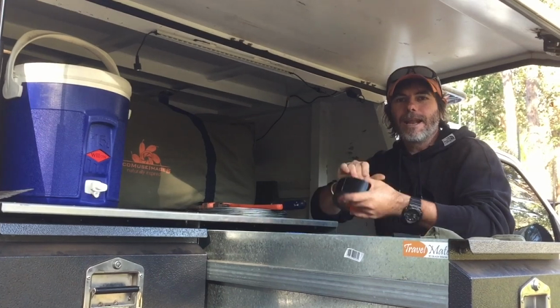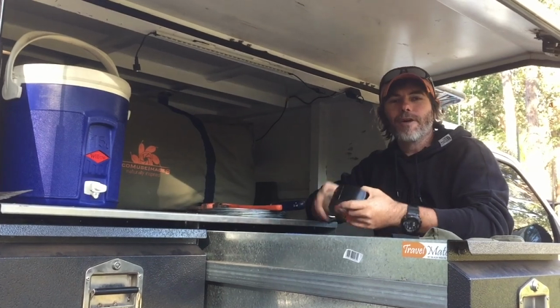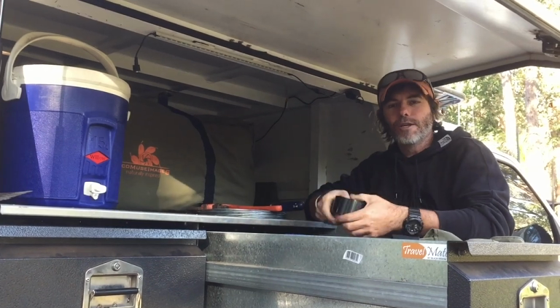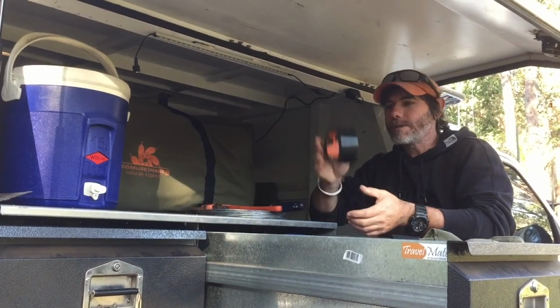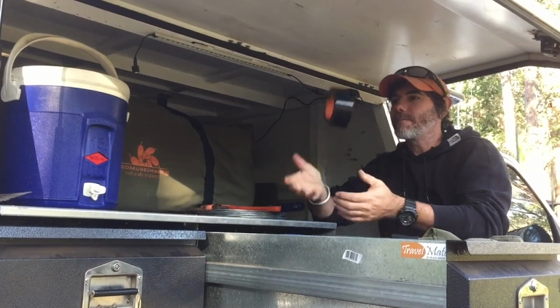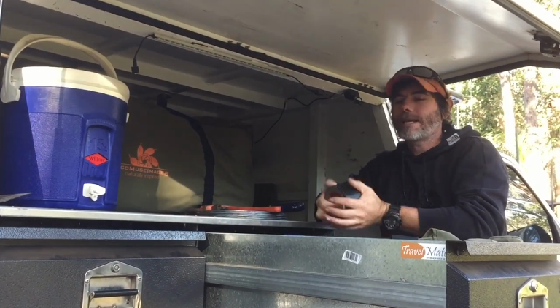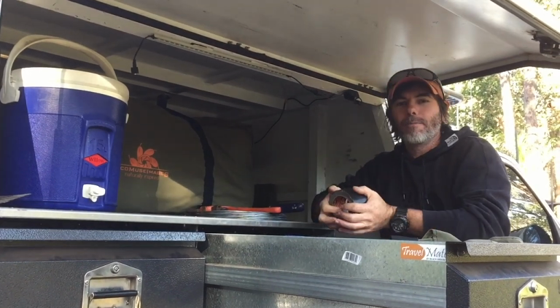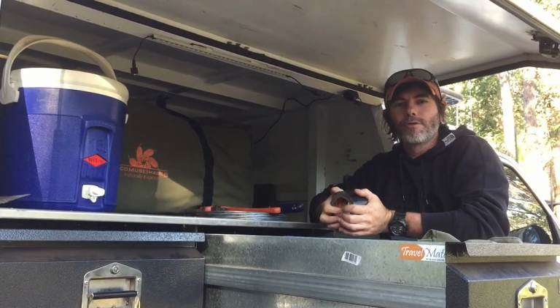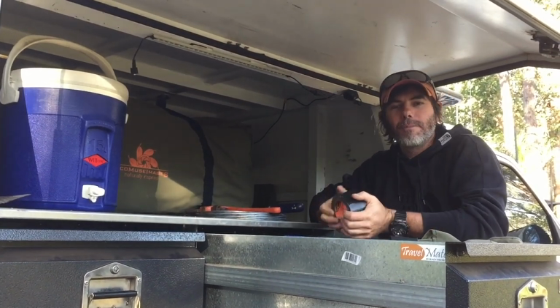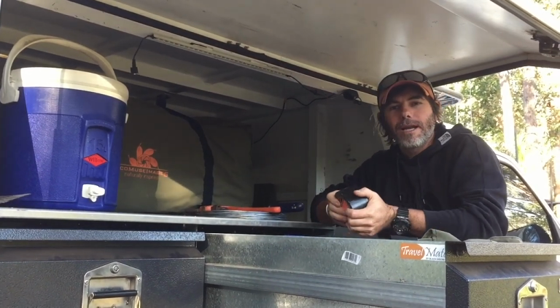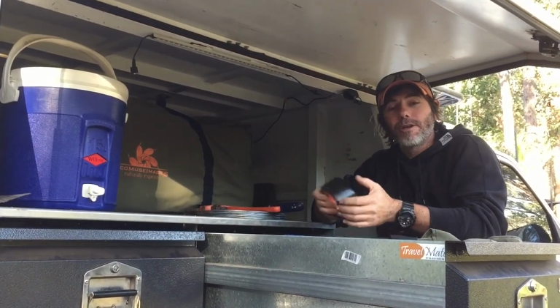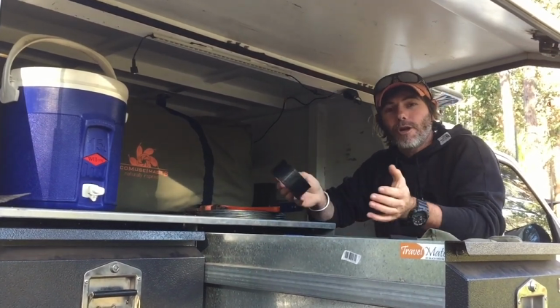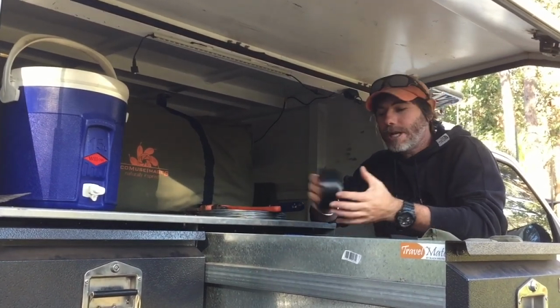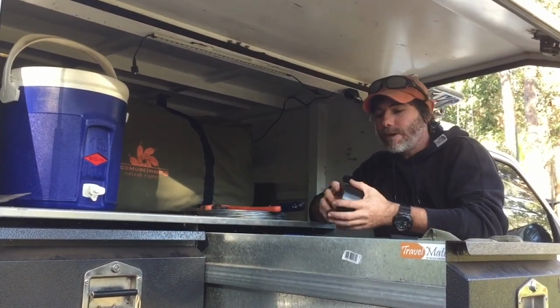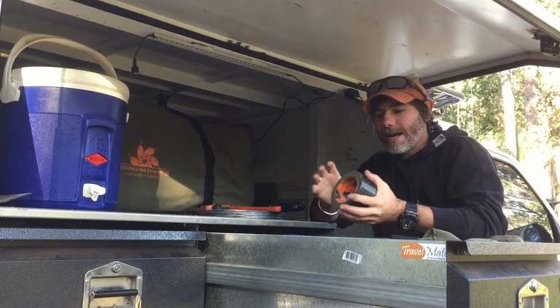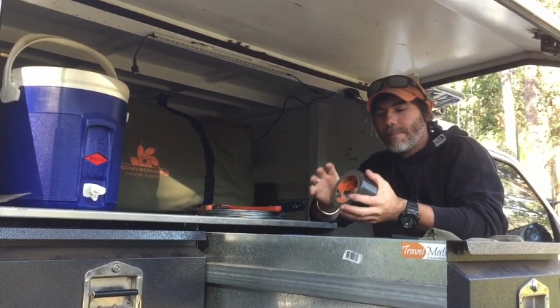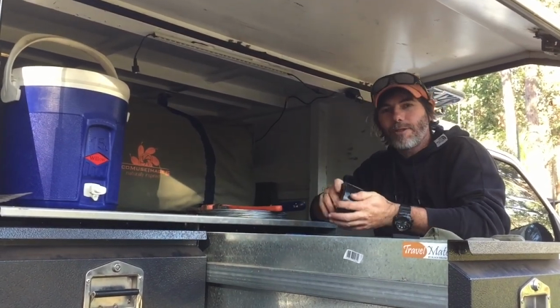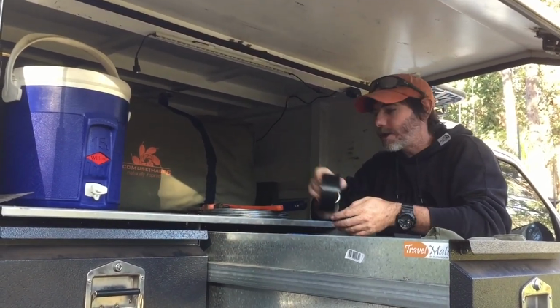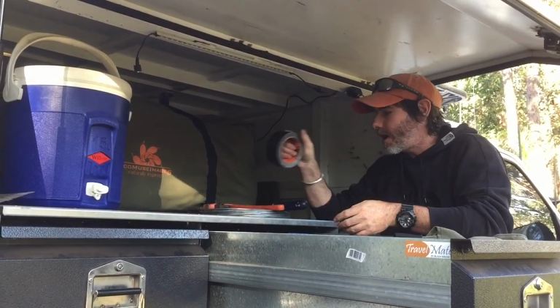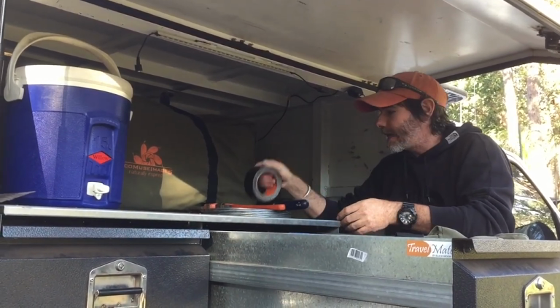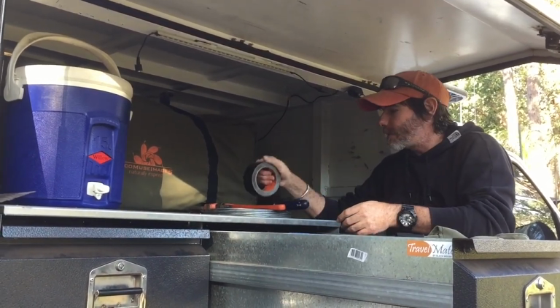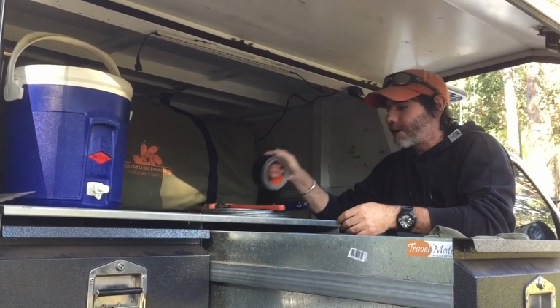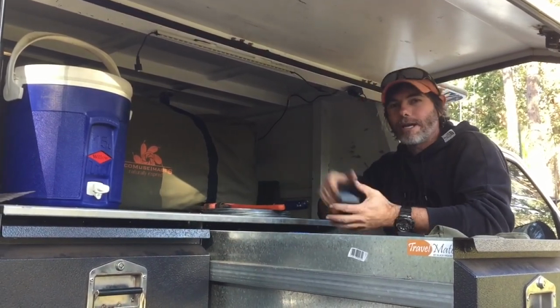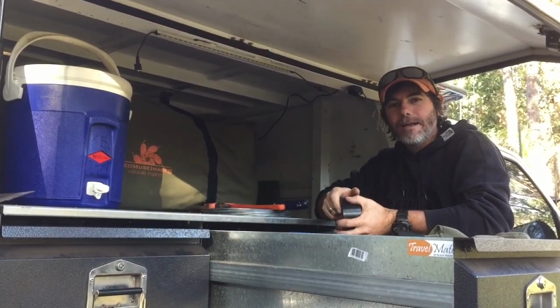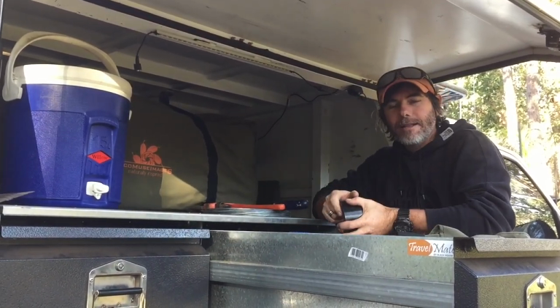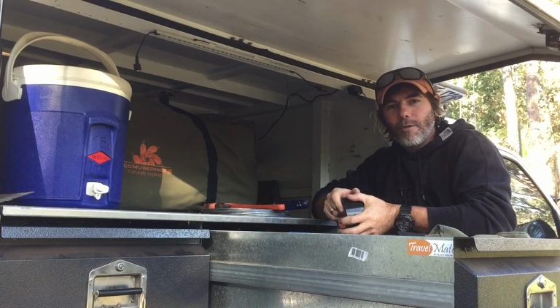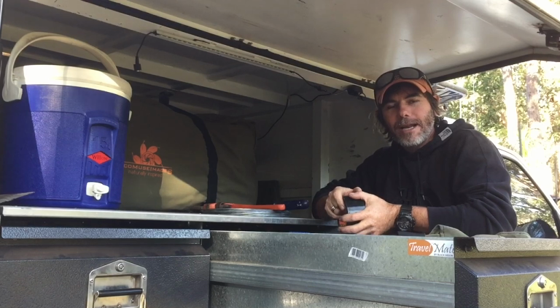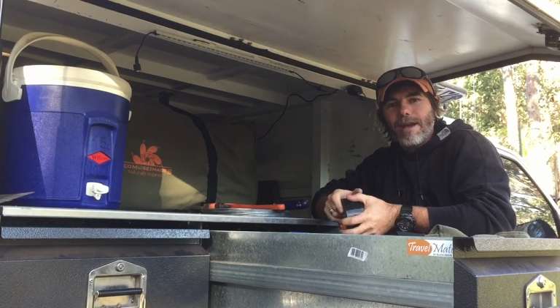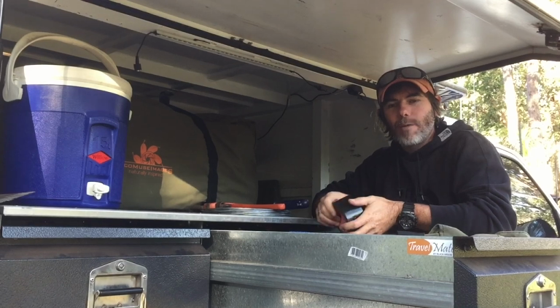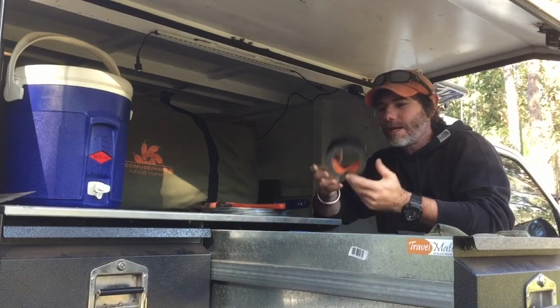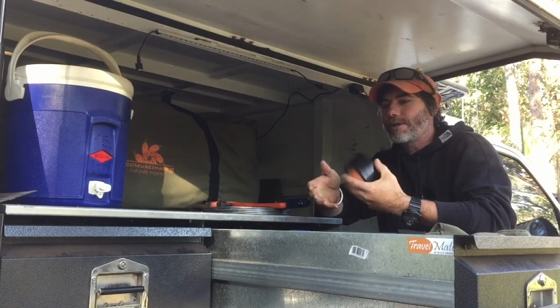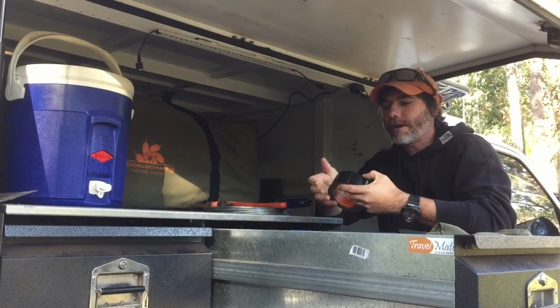G'day folks, I'm just getting packed to head bush for a couple of days and I thought I'd share with you a couple of things that I keep in the back of the rig that I reckon everyone should have in their truck.